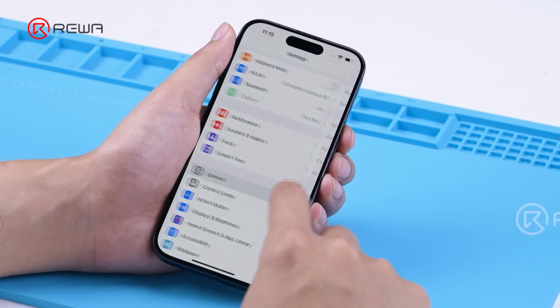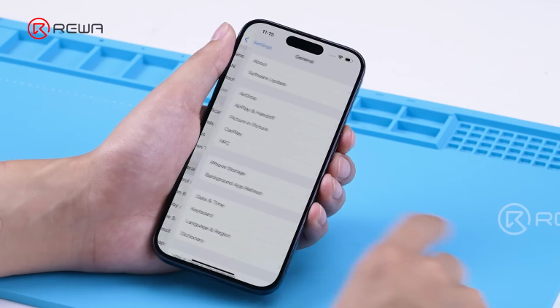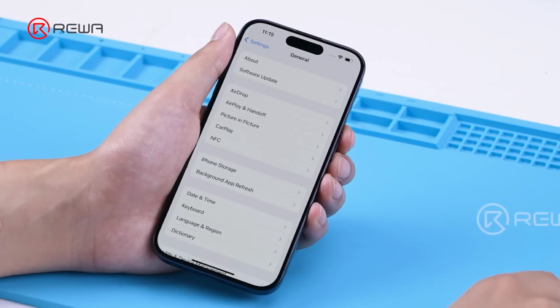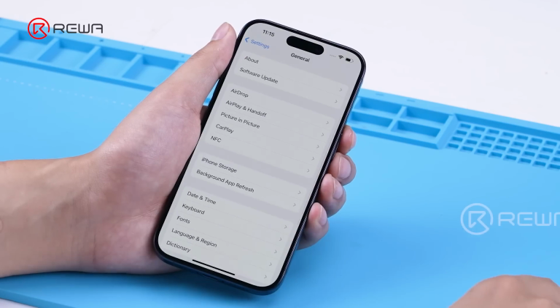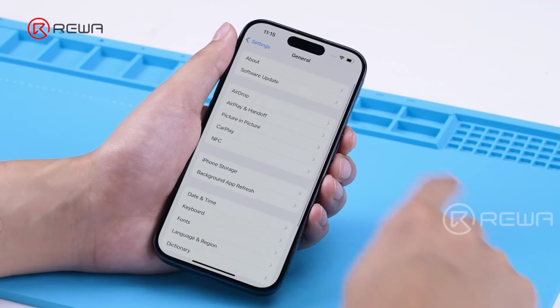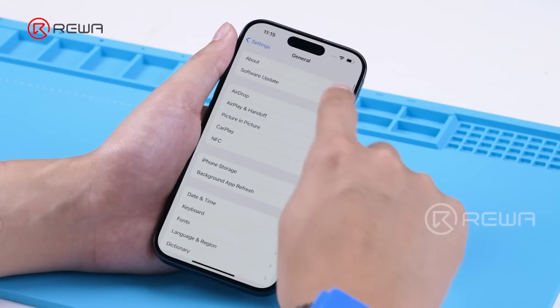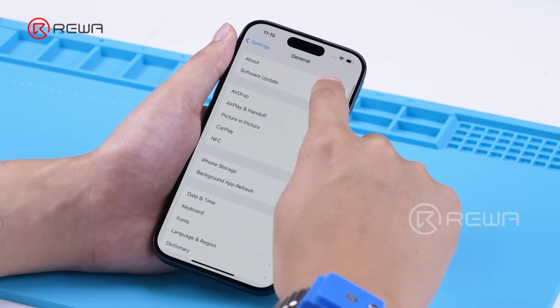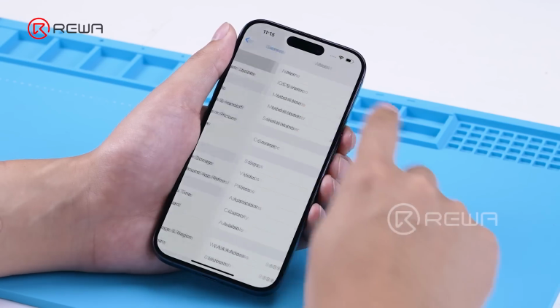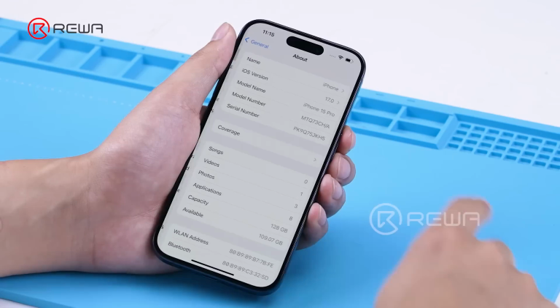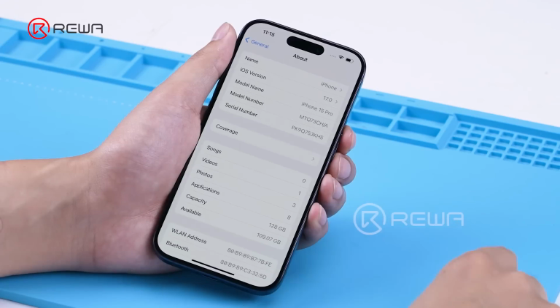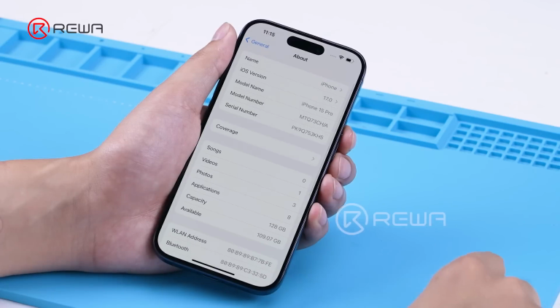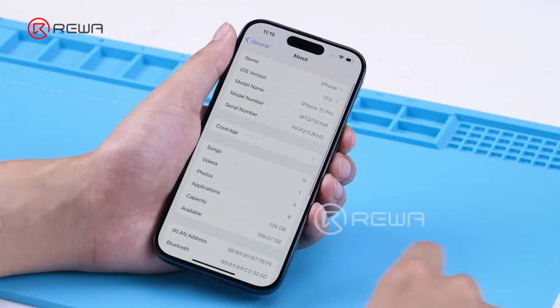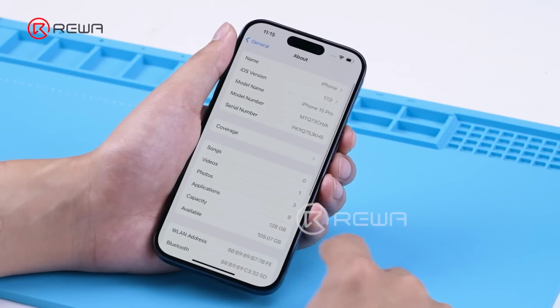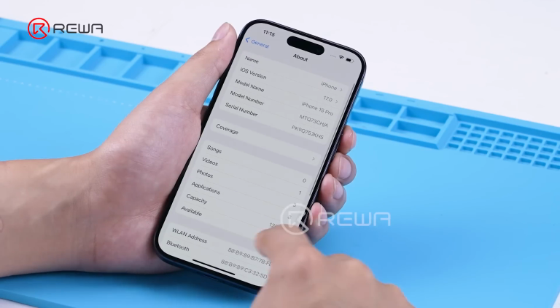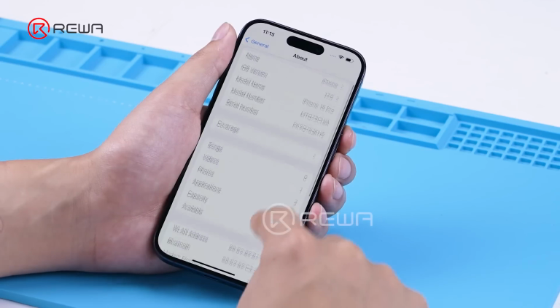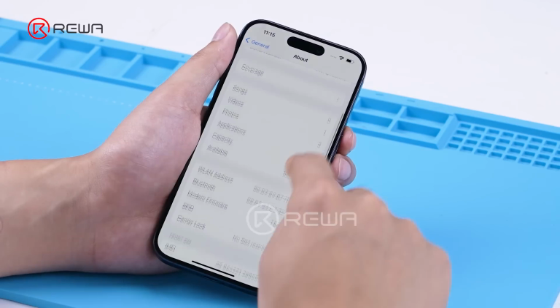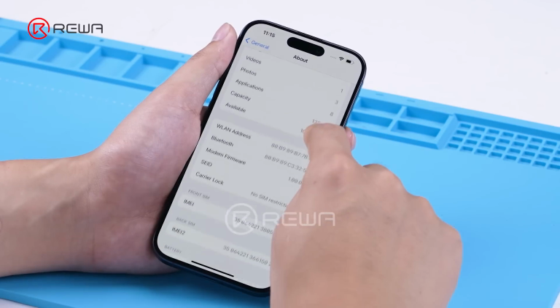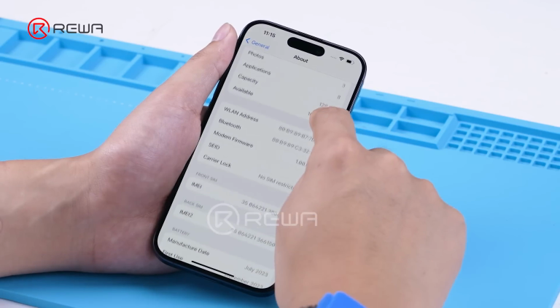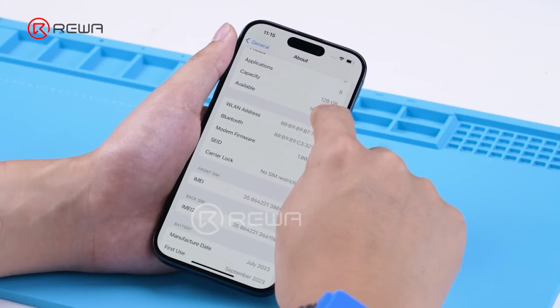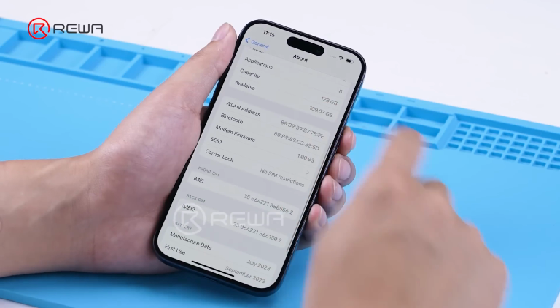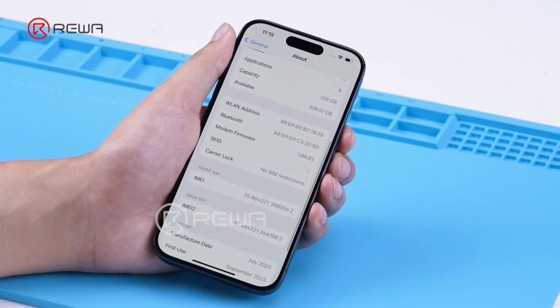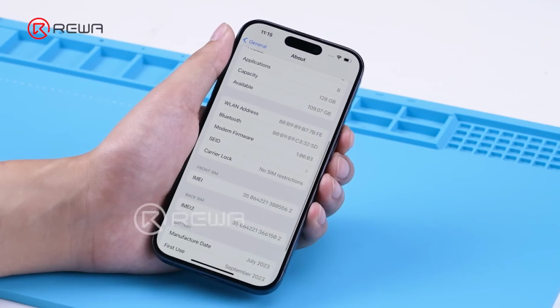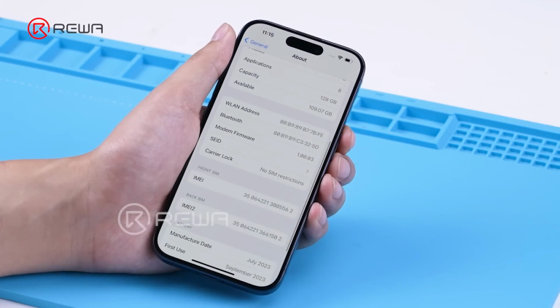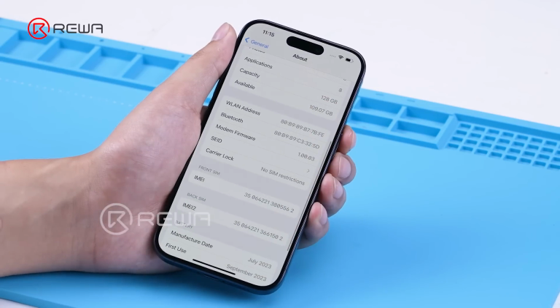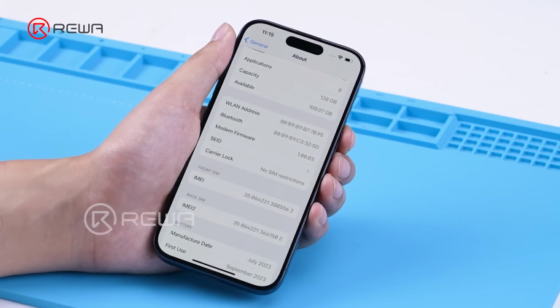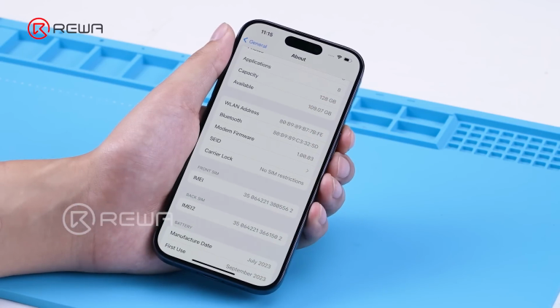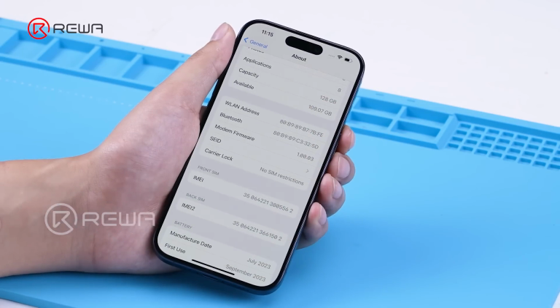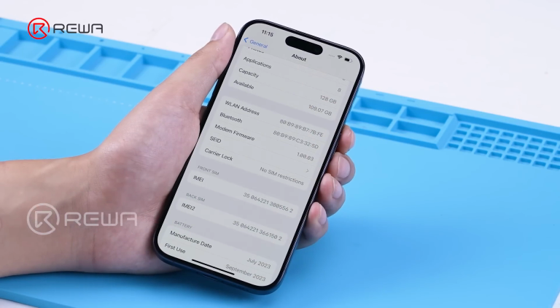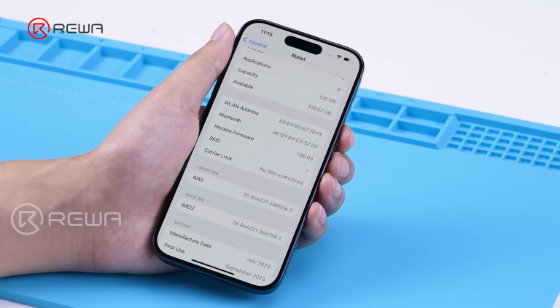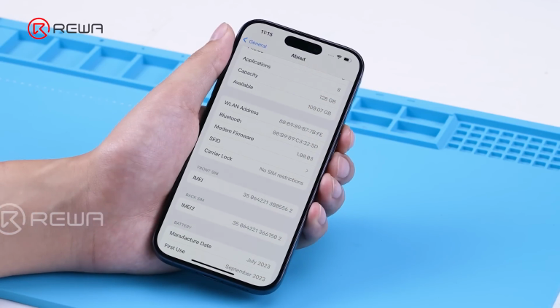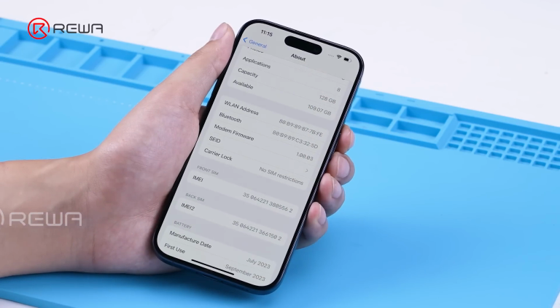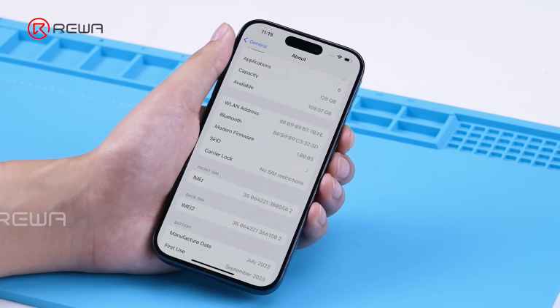We checked the functions of the phone before disassembling. It's fully functional and can be used normally.